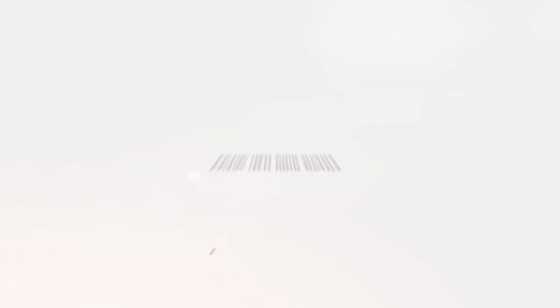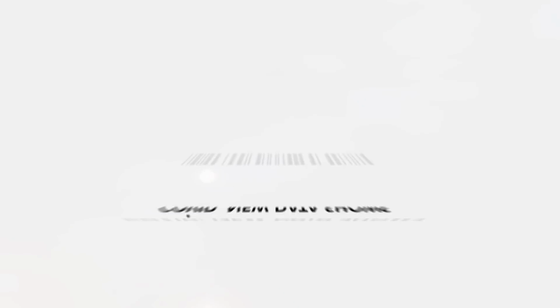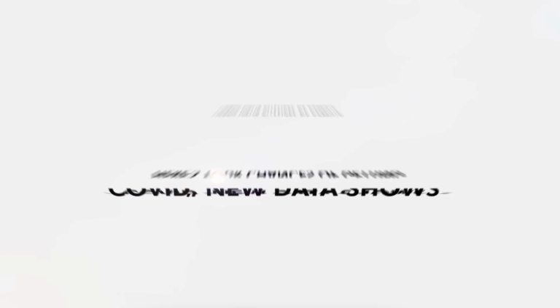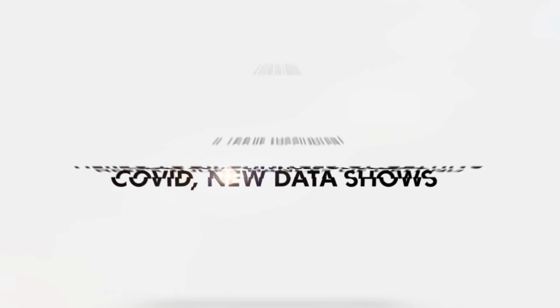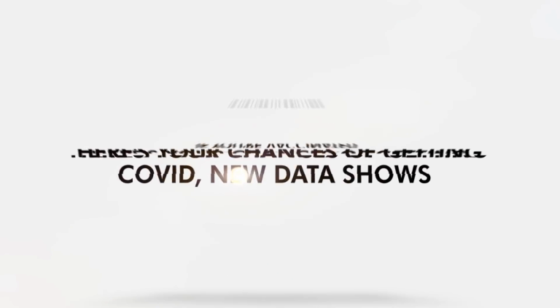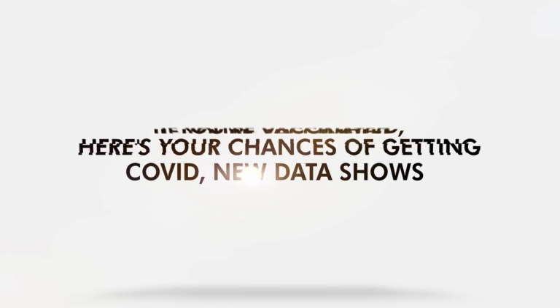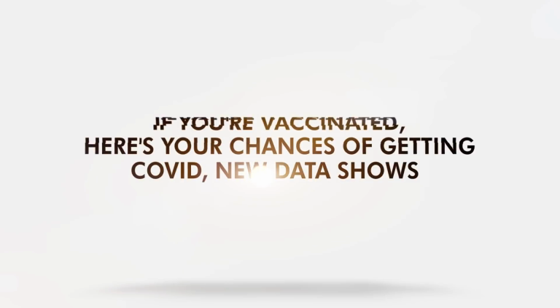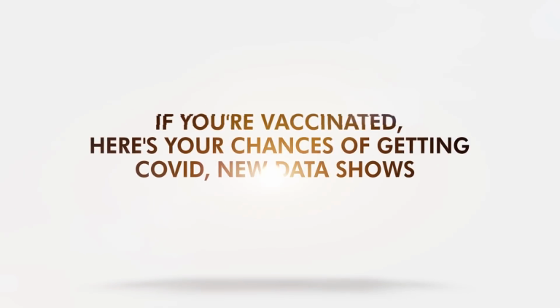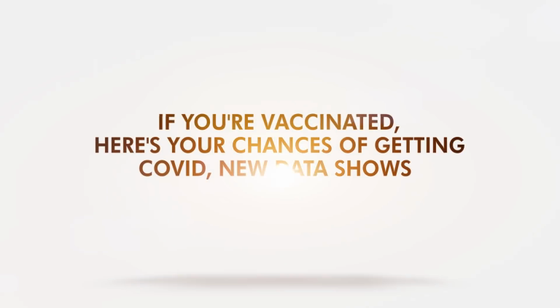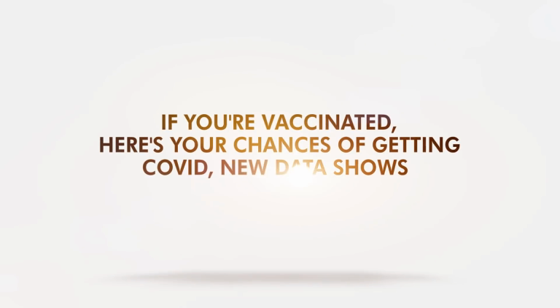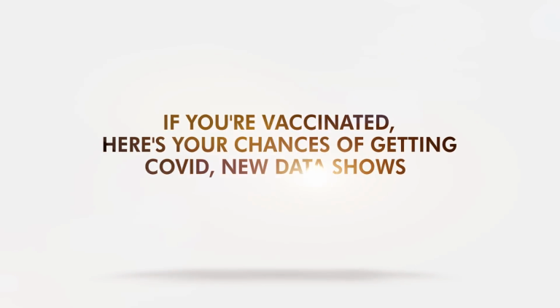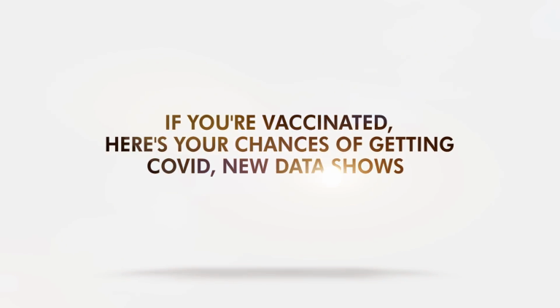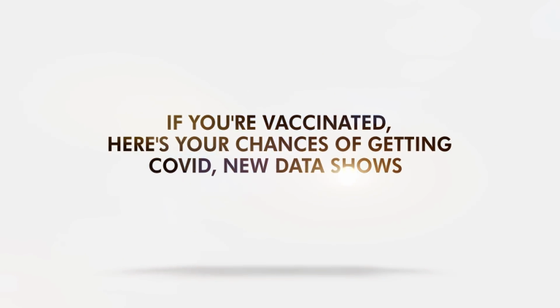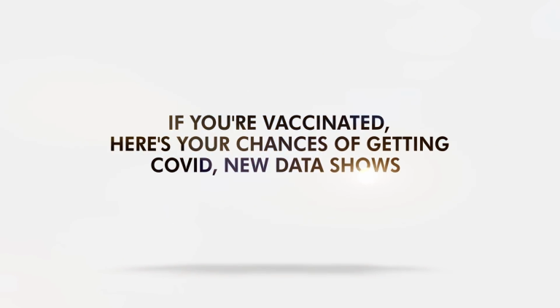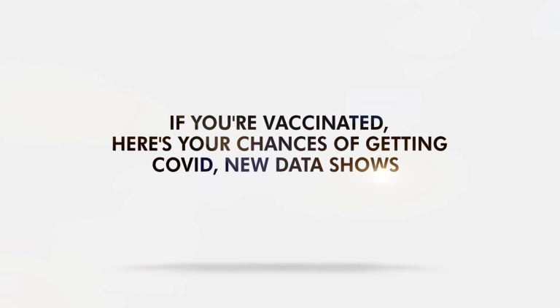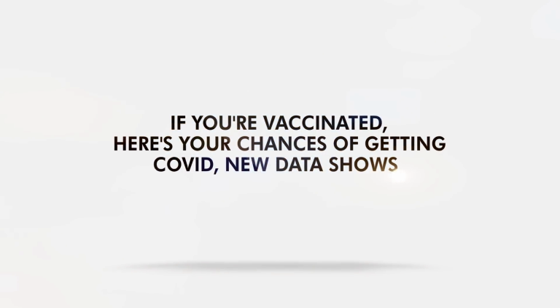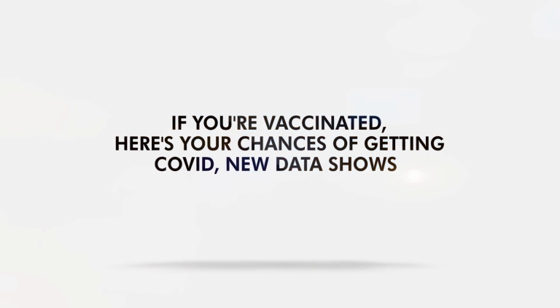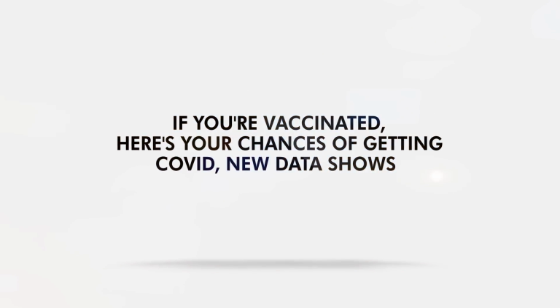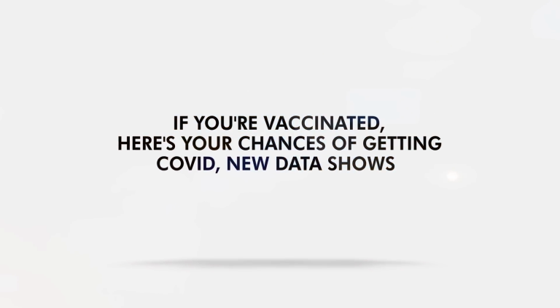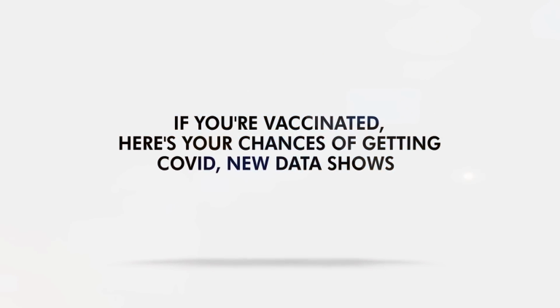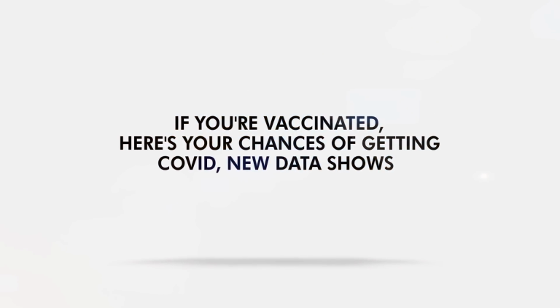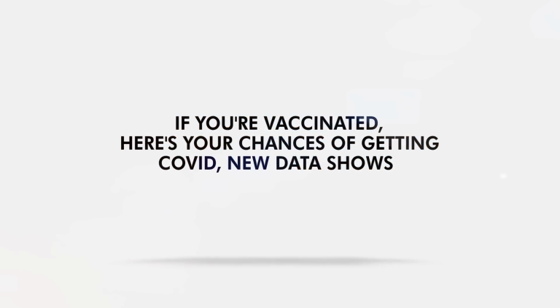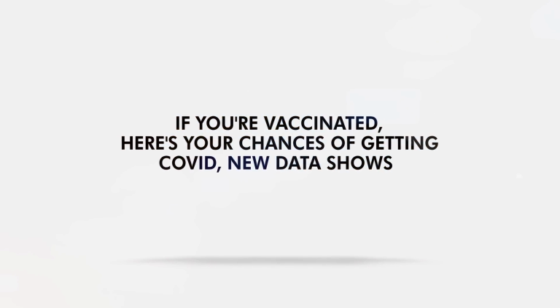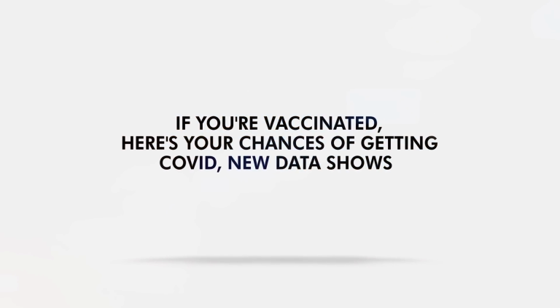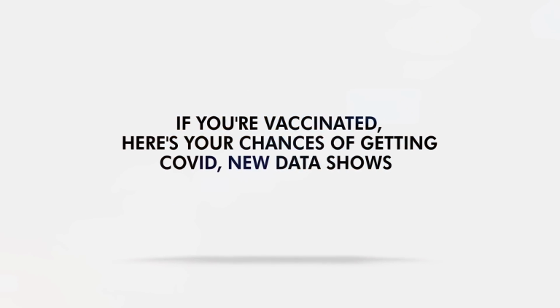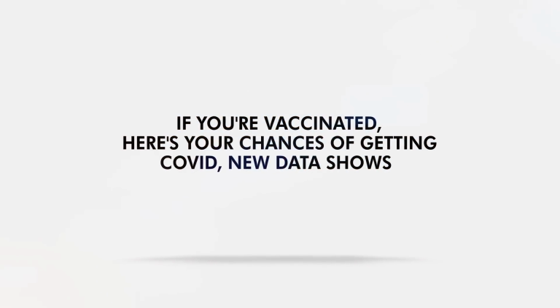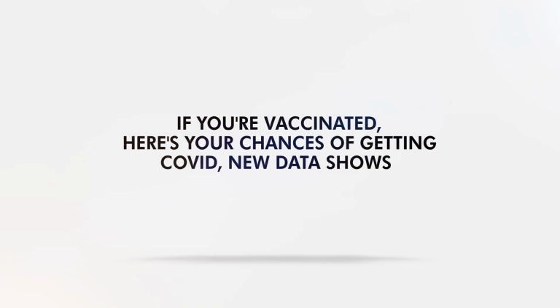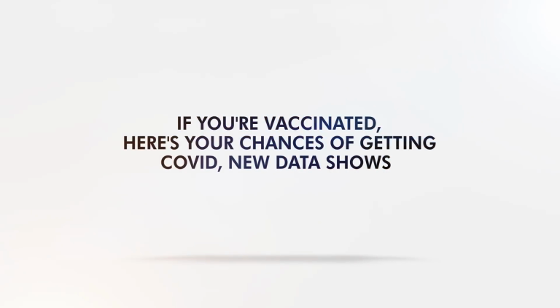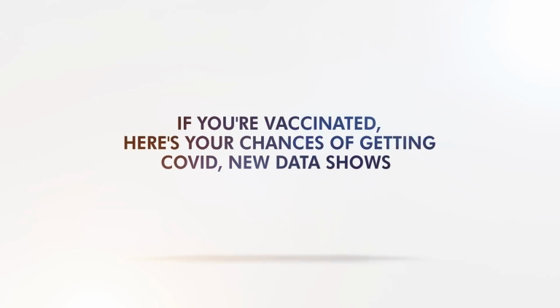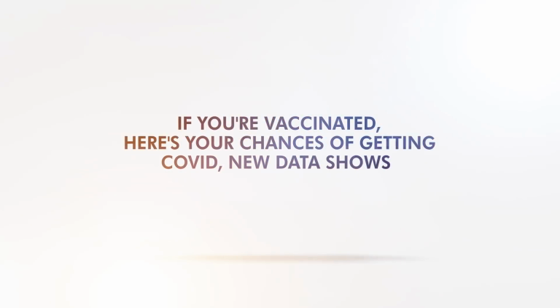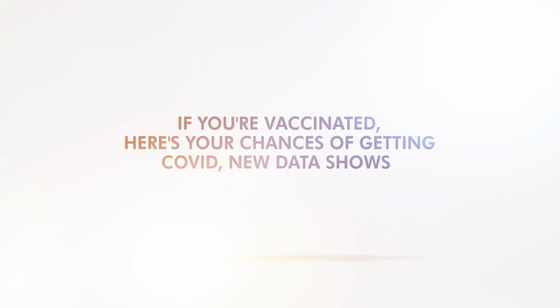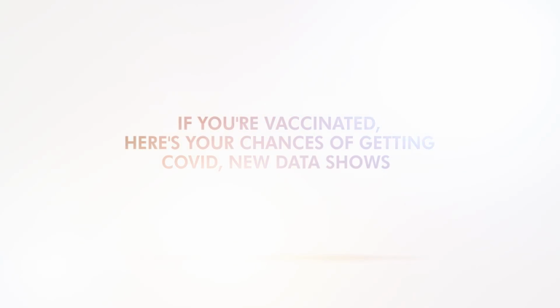New One-Shot COVID Vaccine Shows Lasting Immunity and Protection, Study Says.